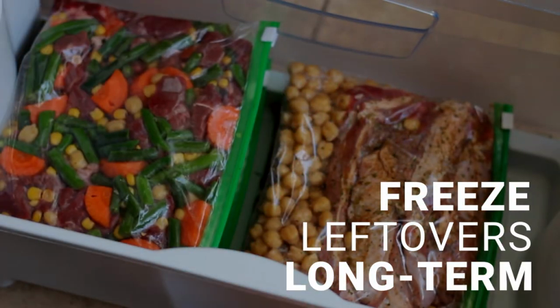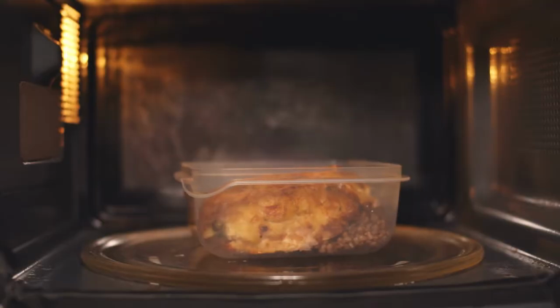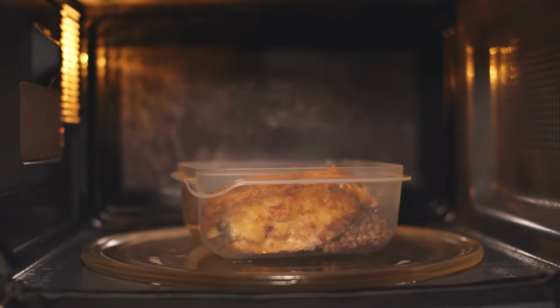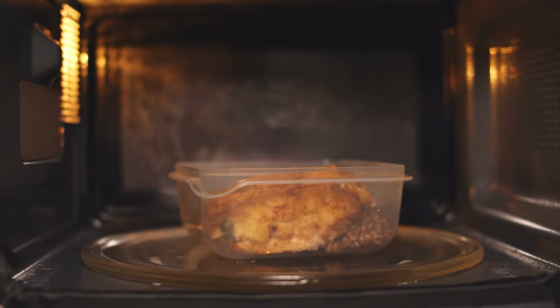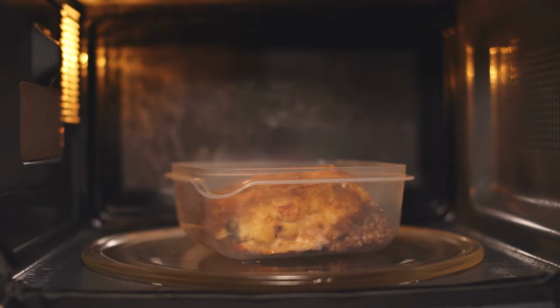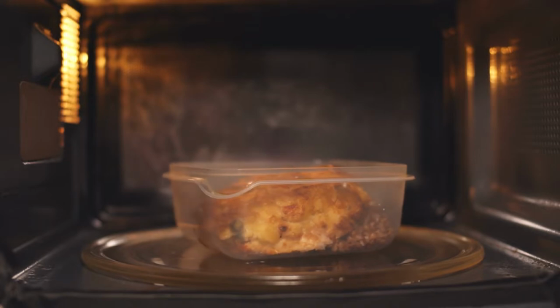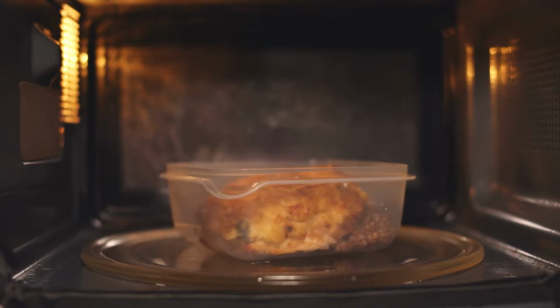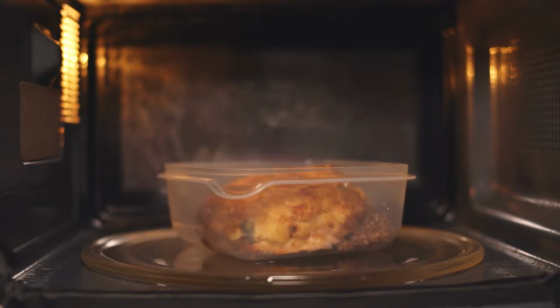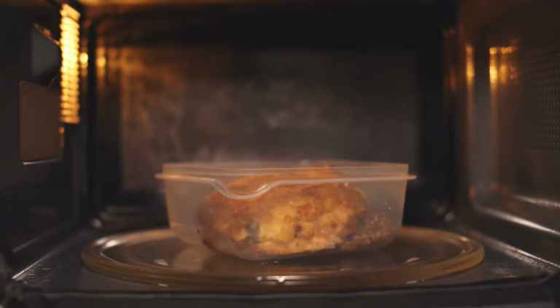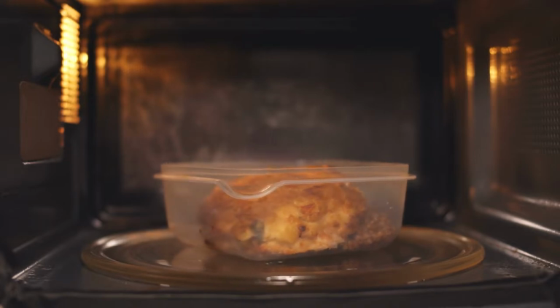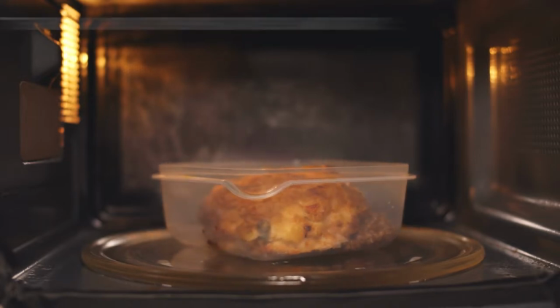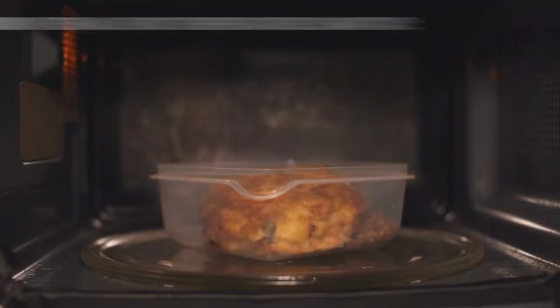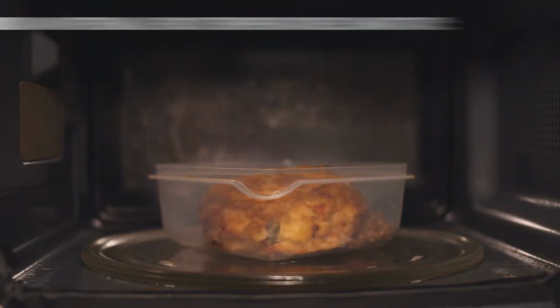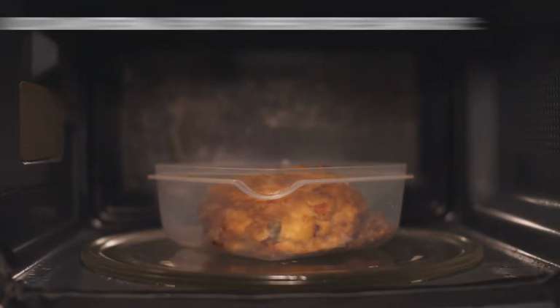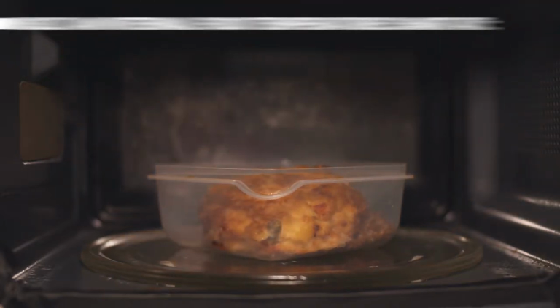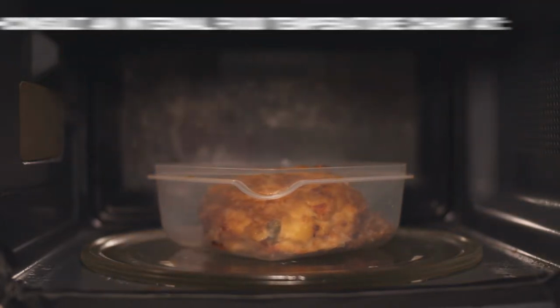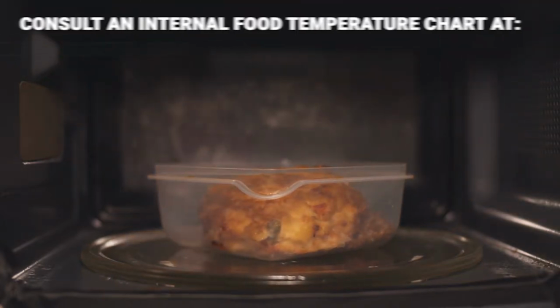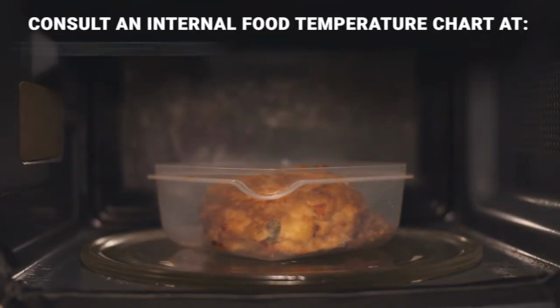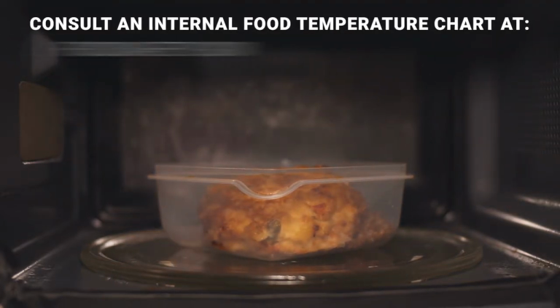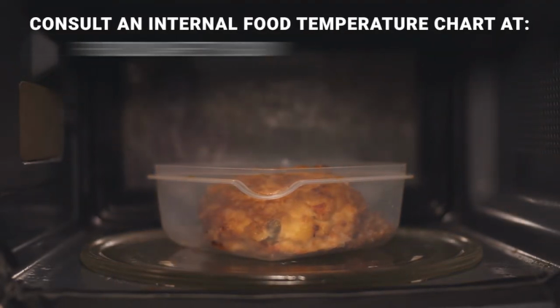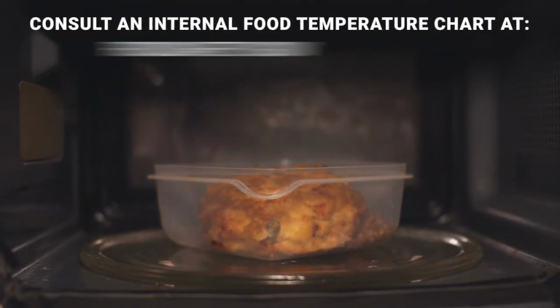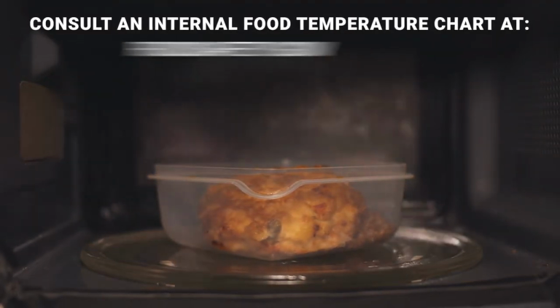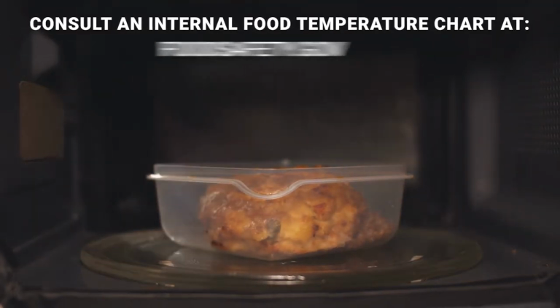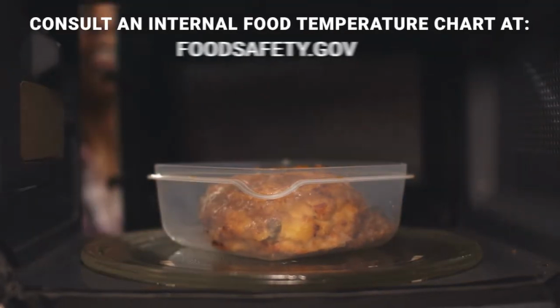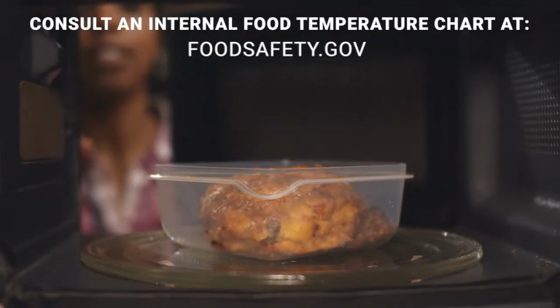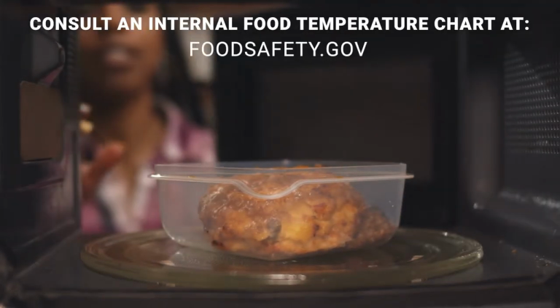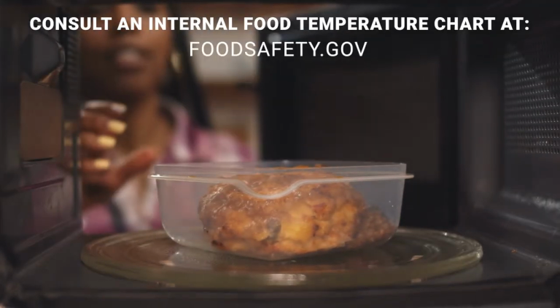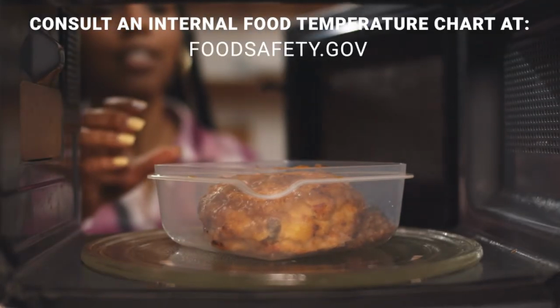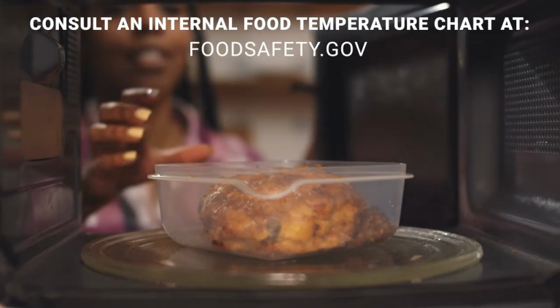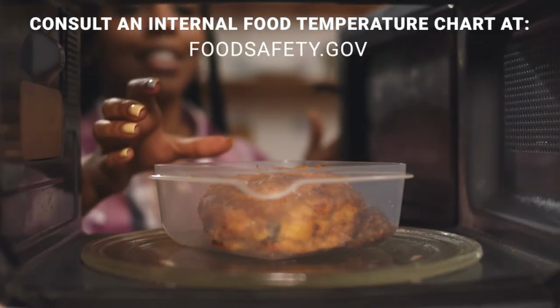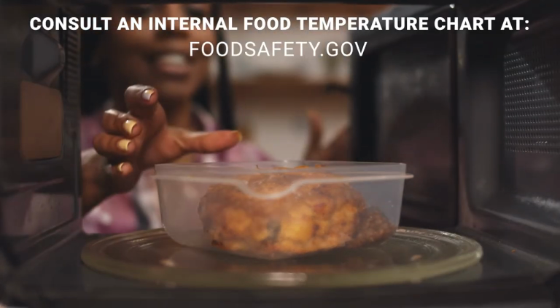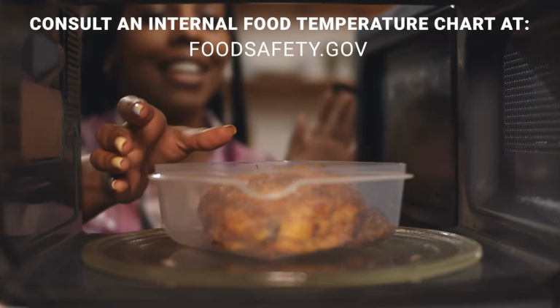Whether frozen or refrigerated, leftovers should be reheated thoroughly before you eat them.